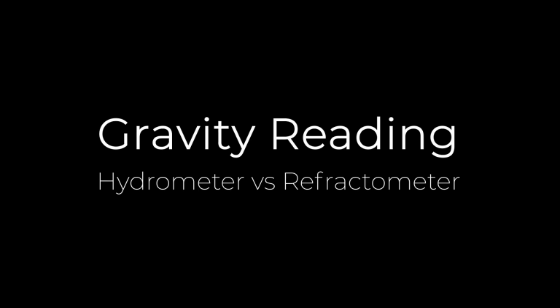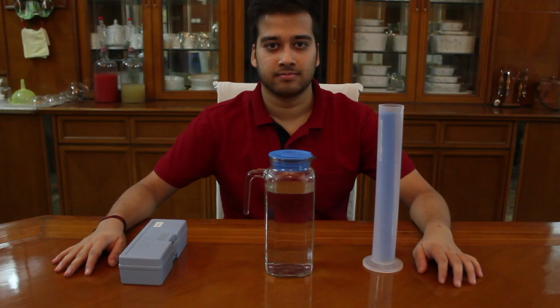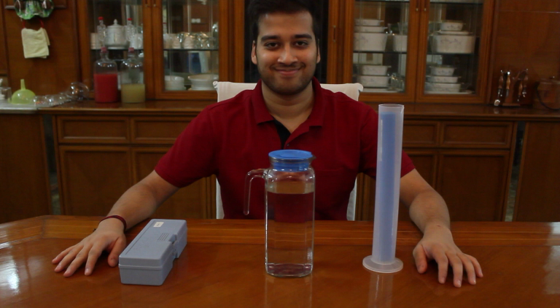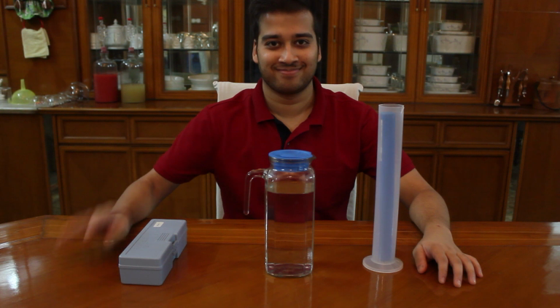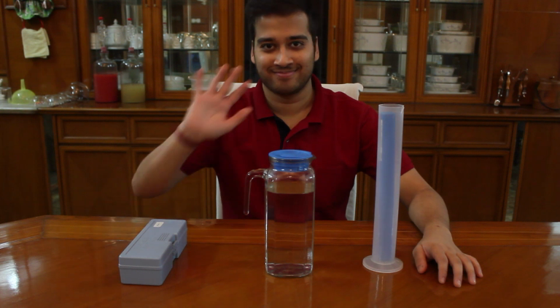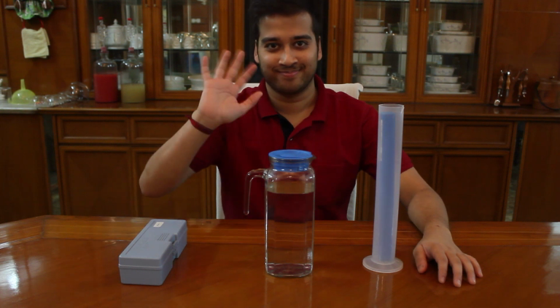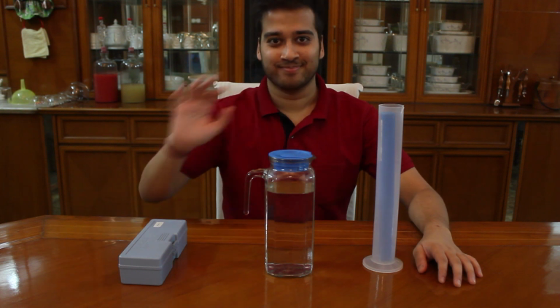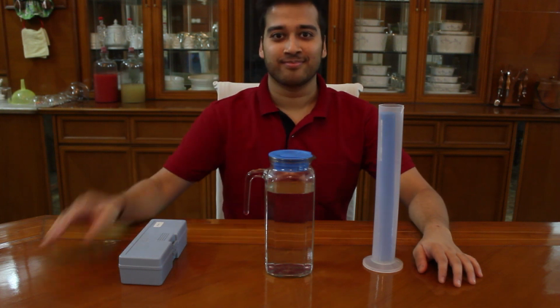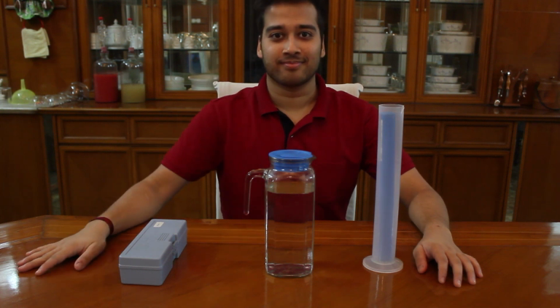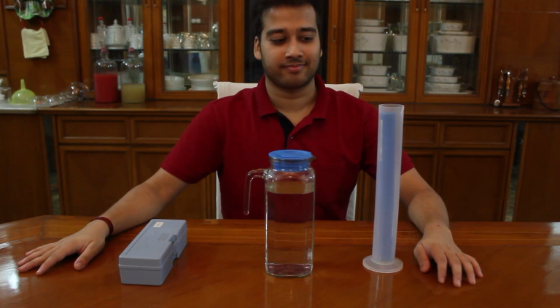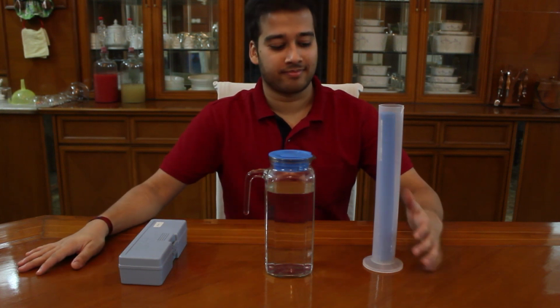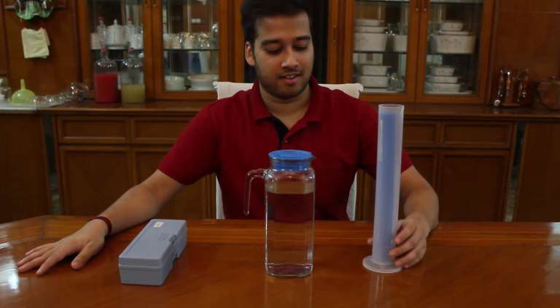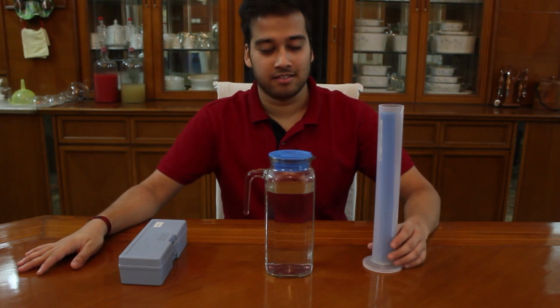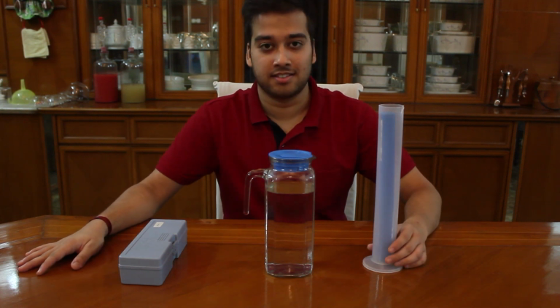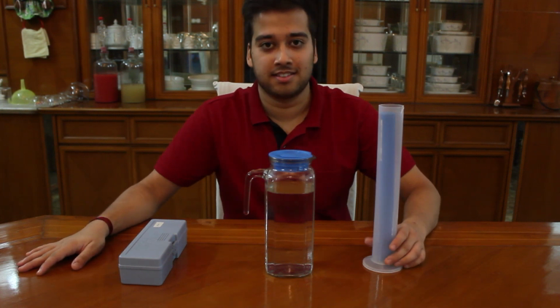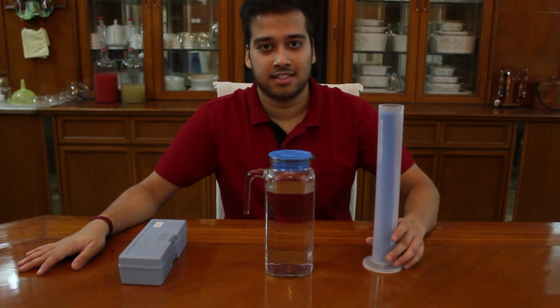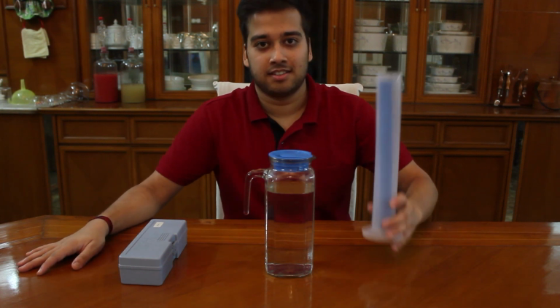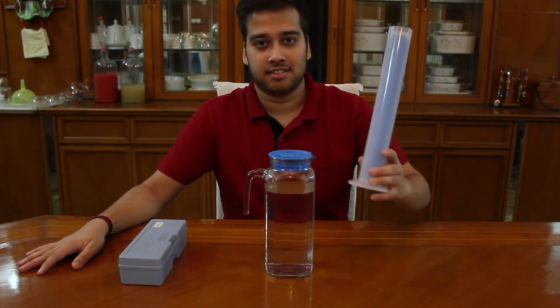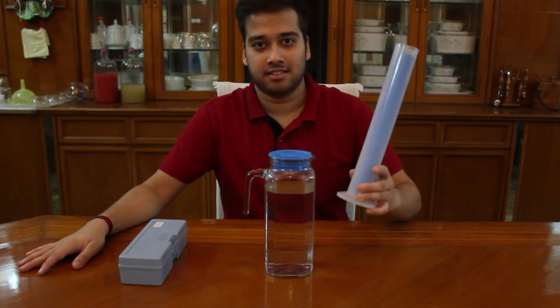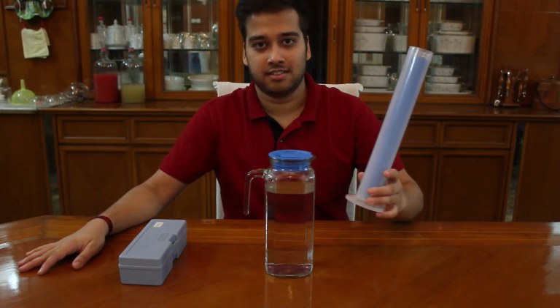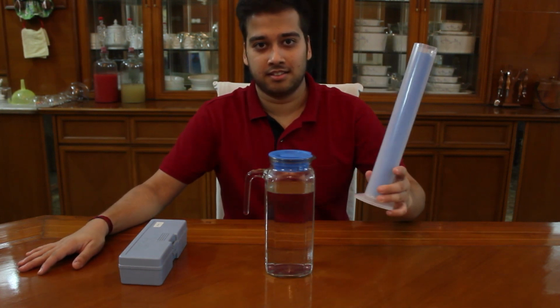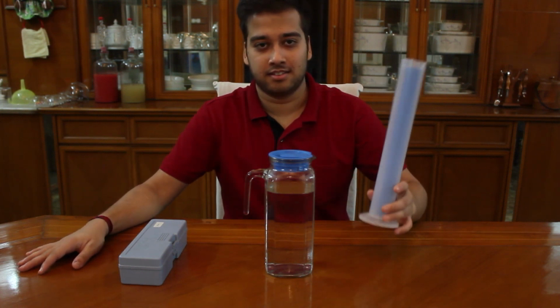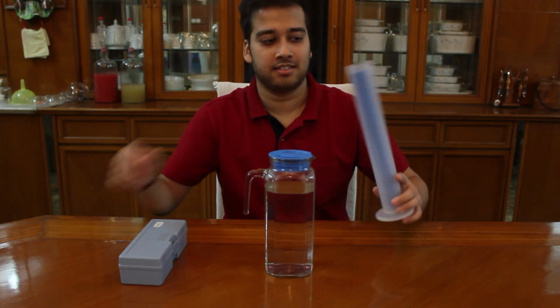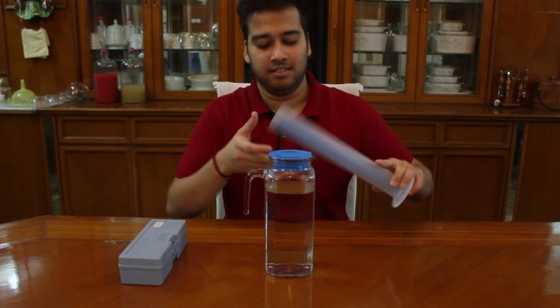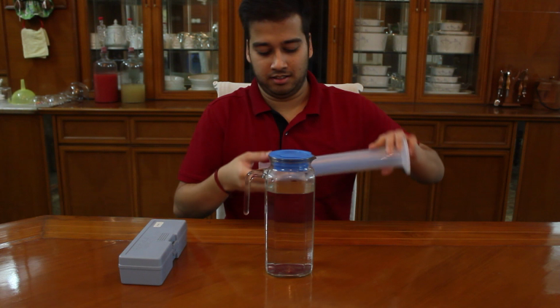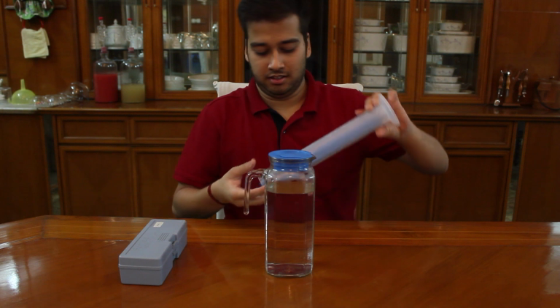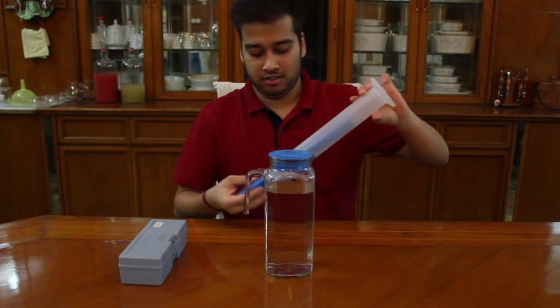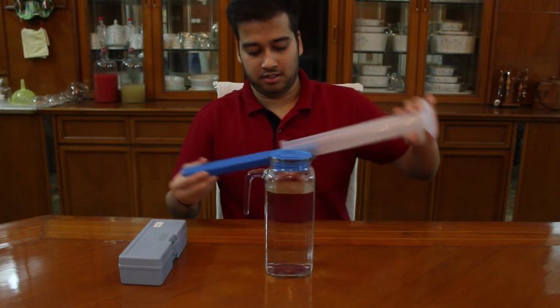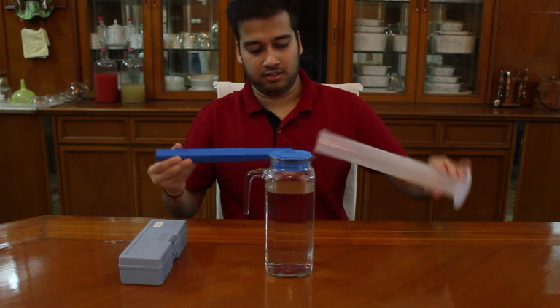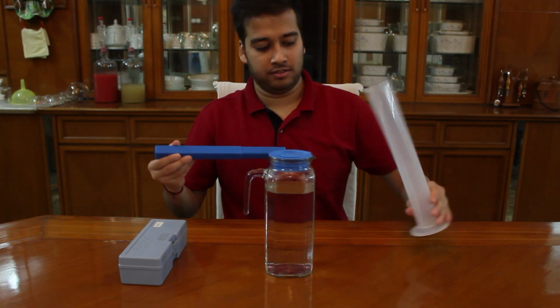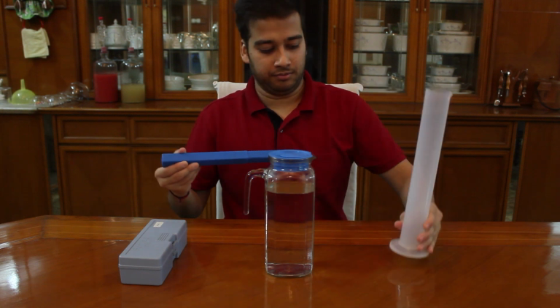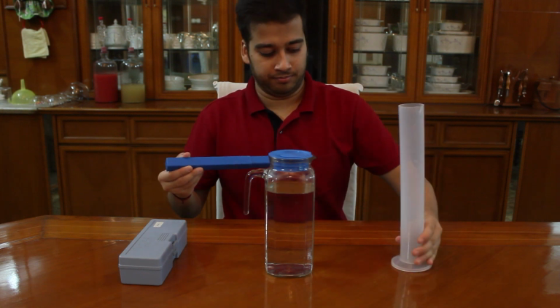Hi guys! Today we will learn how to measure the gravity in our brew. Gravity helps us in knowing the alcohol content in our drinks.